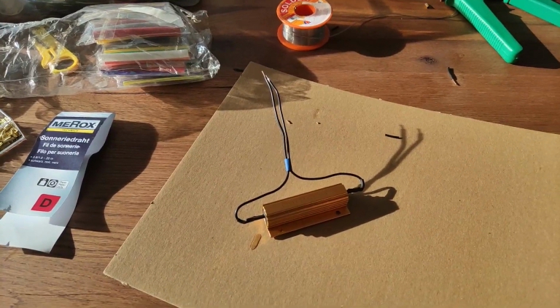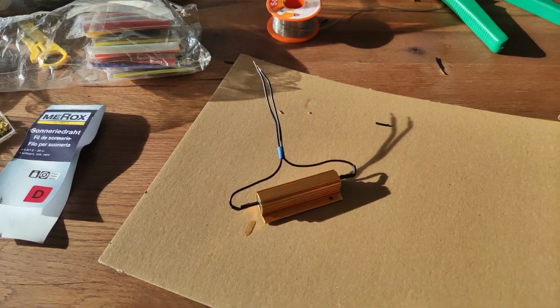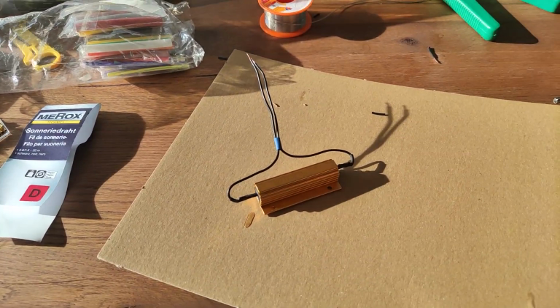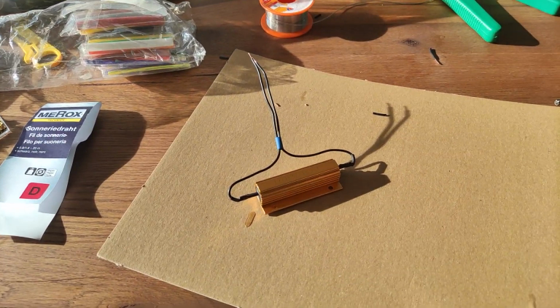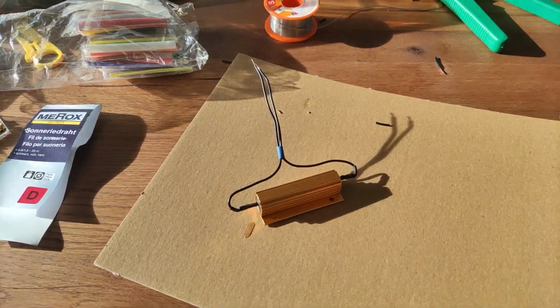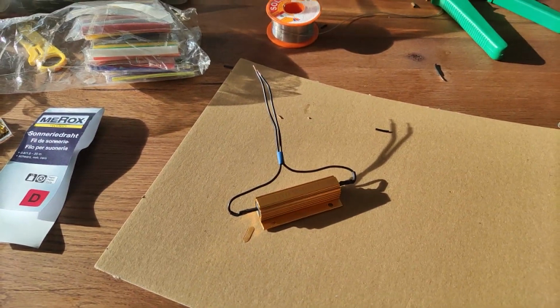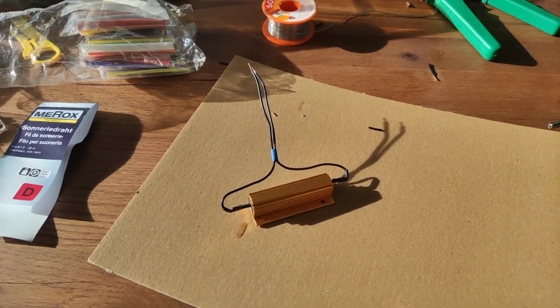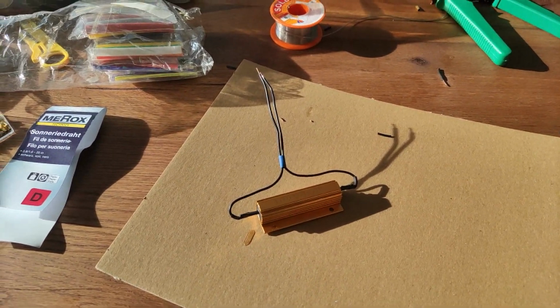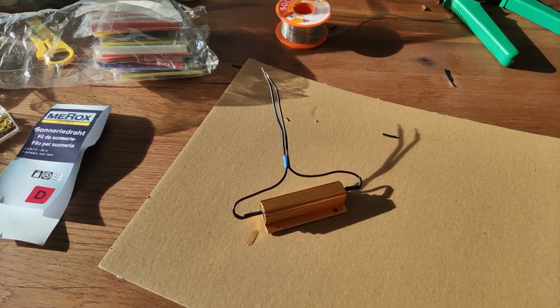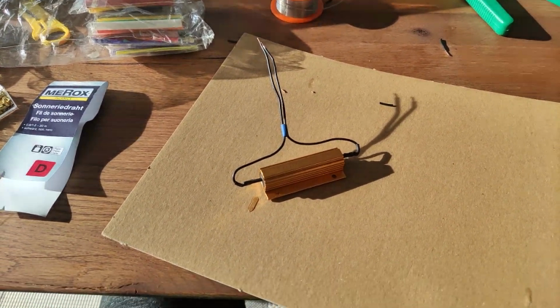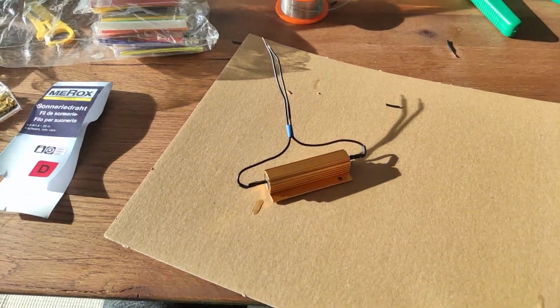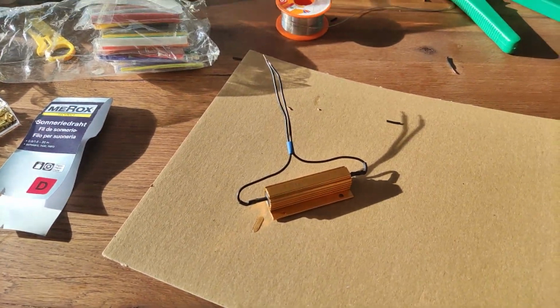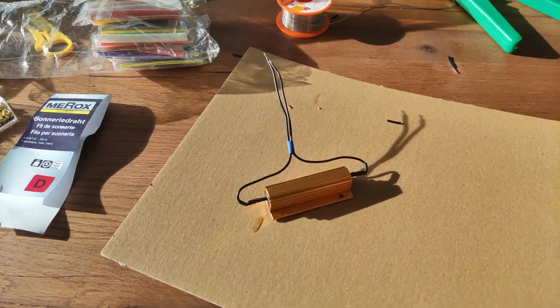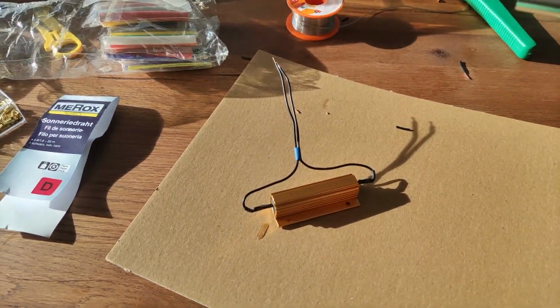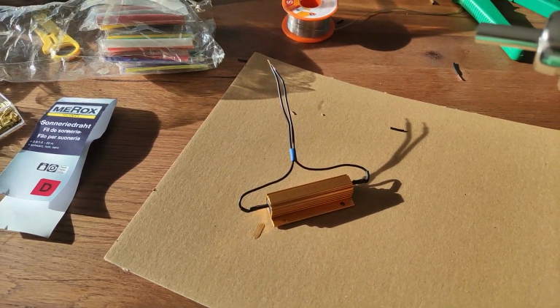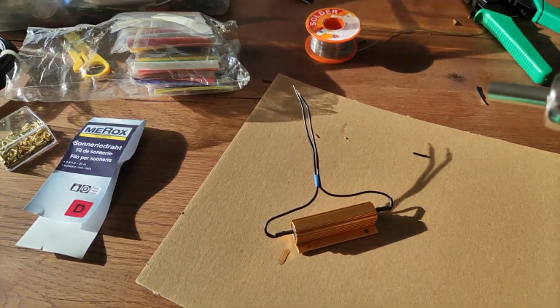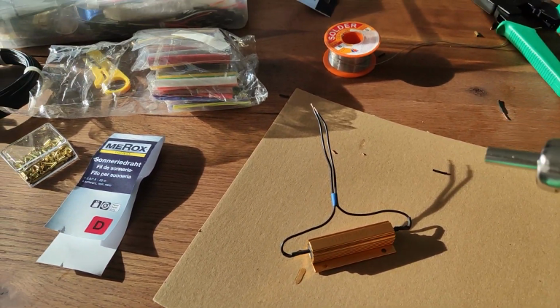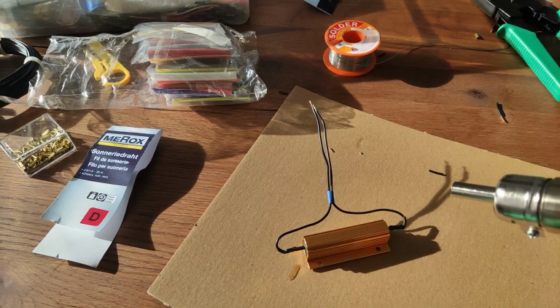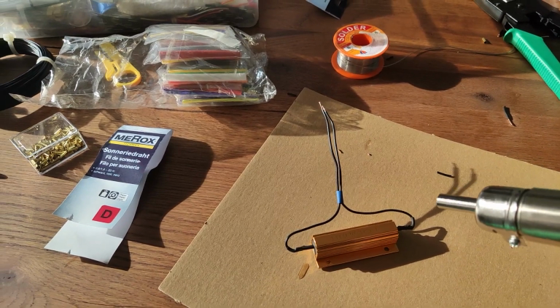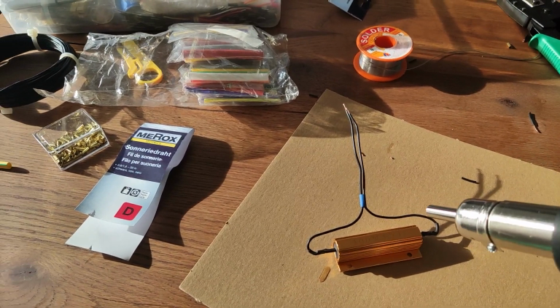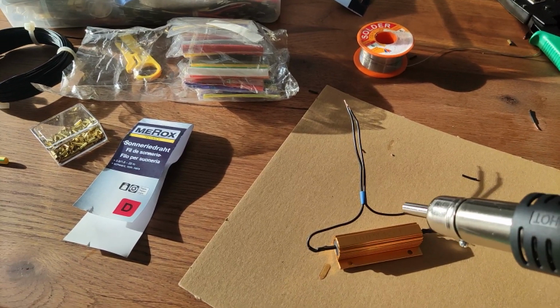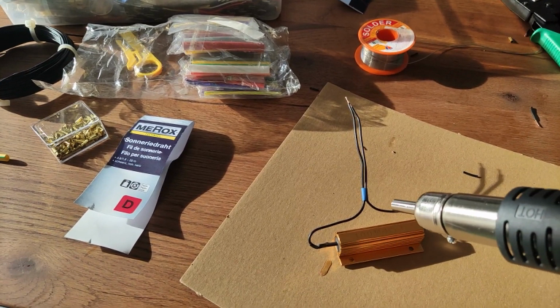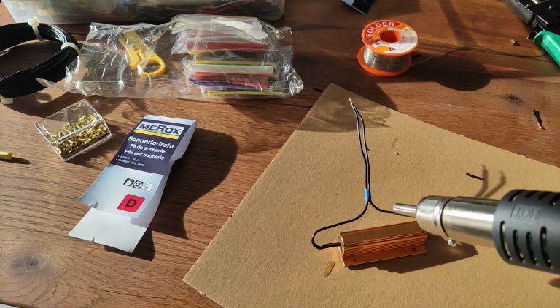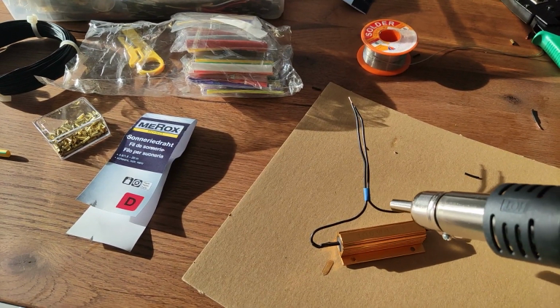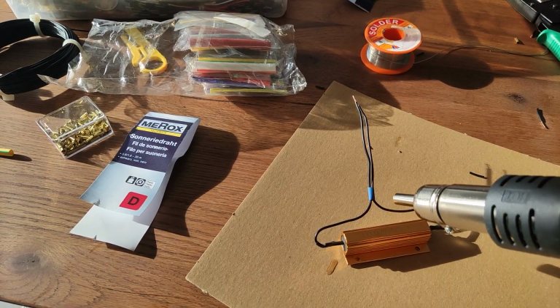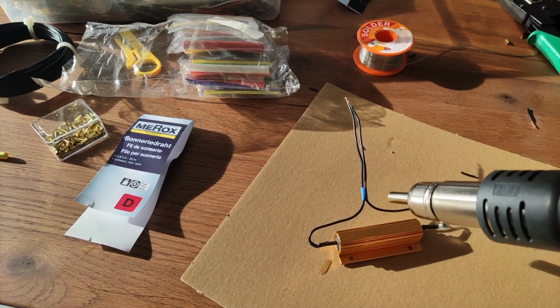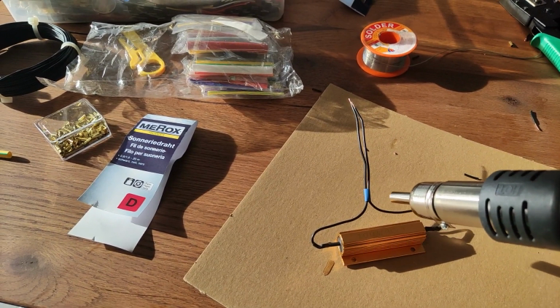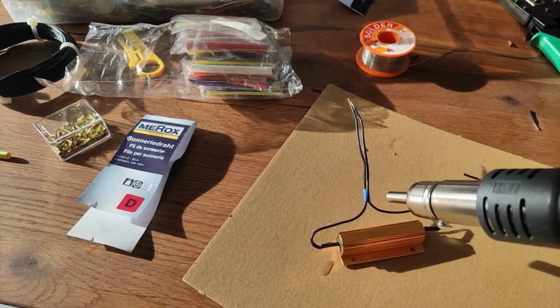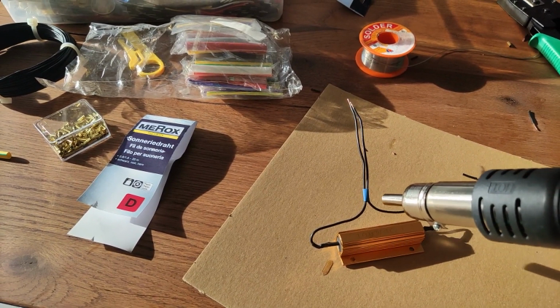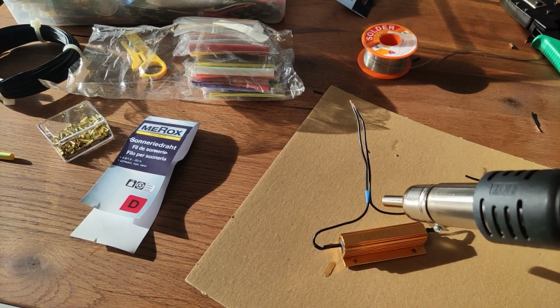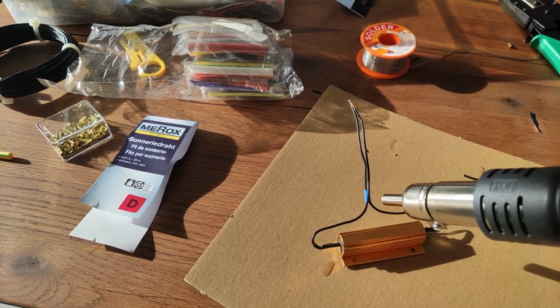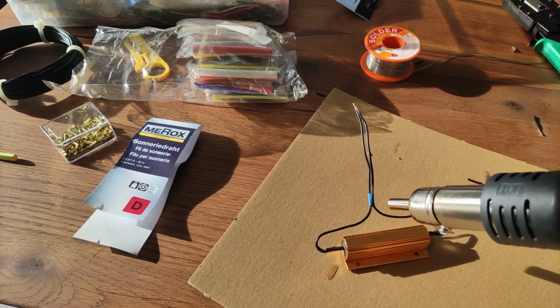To make it a little bit neater, I bent it this way, and let's wrap it.